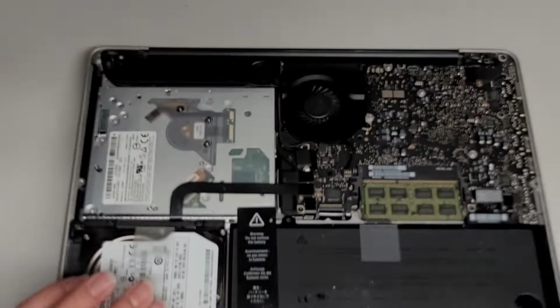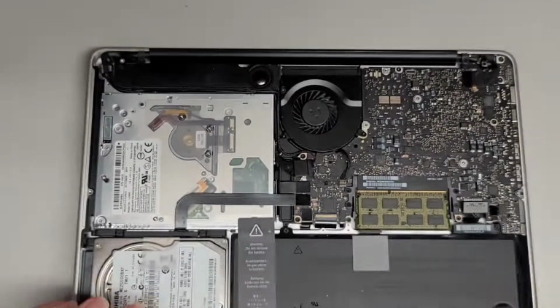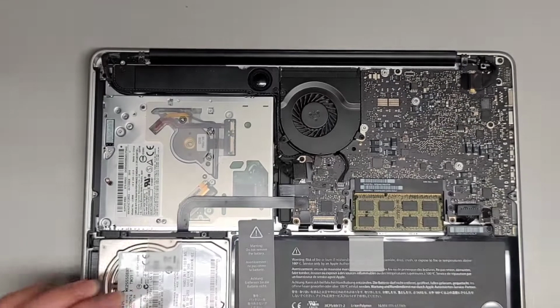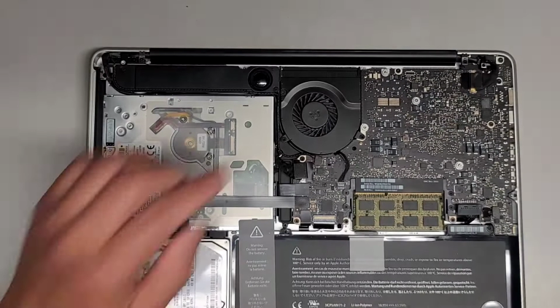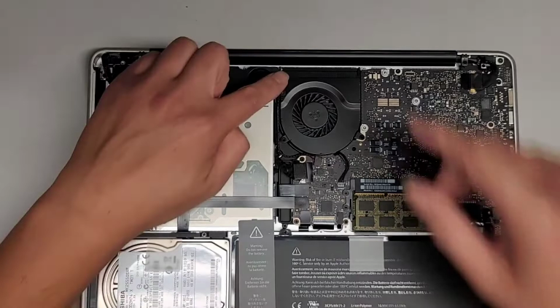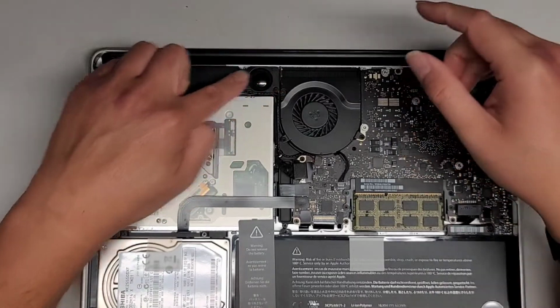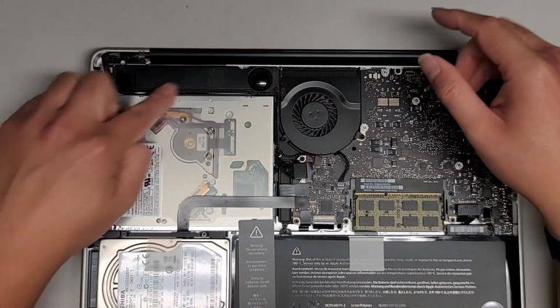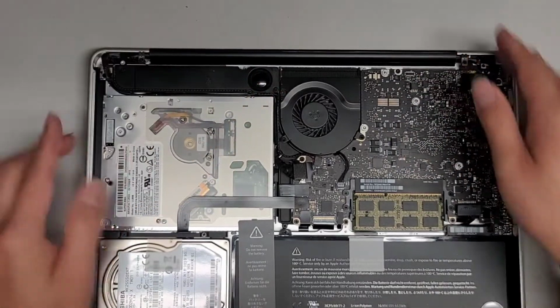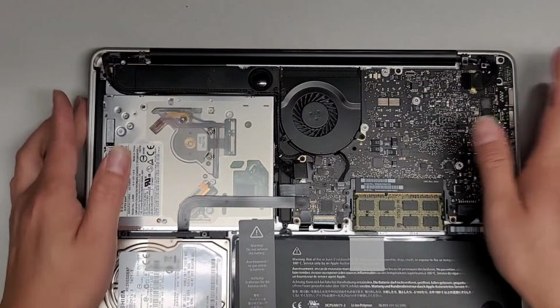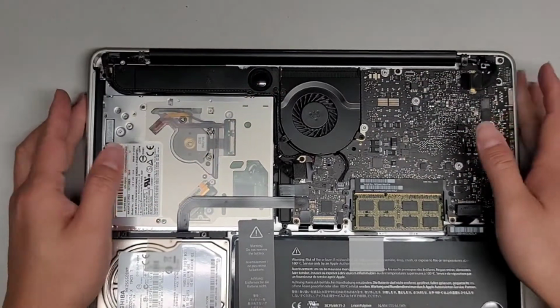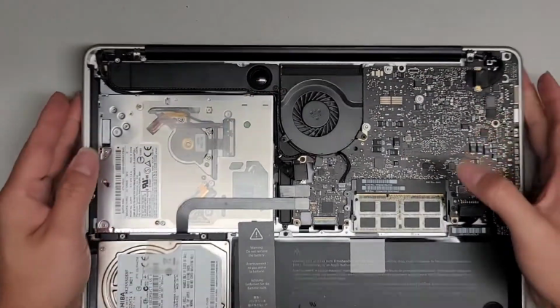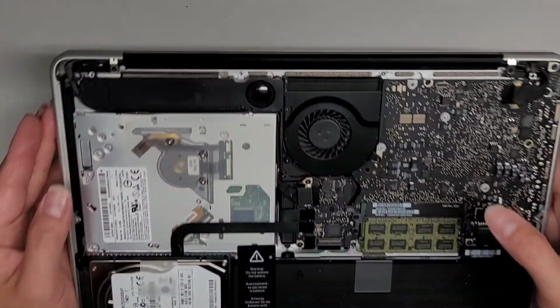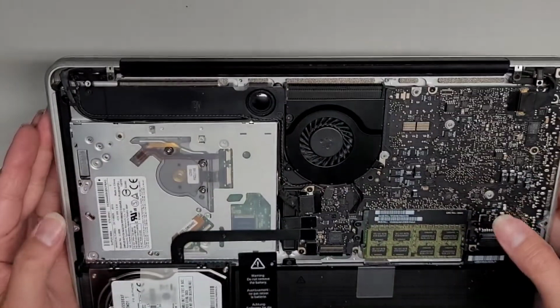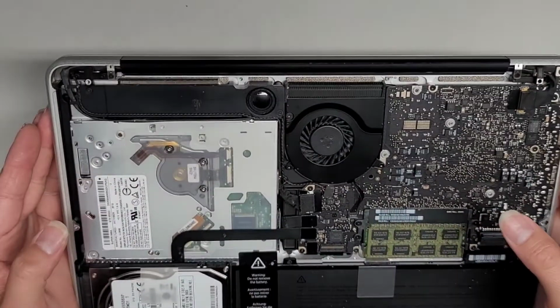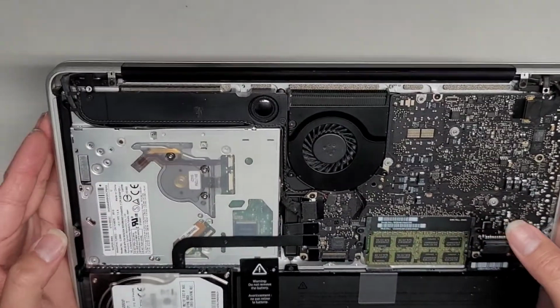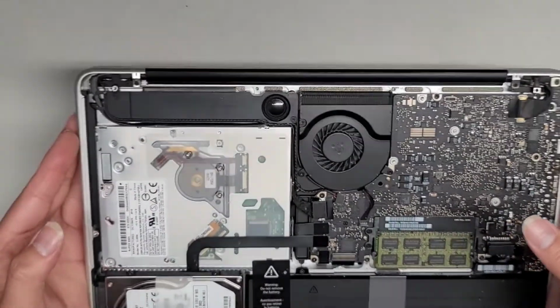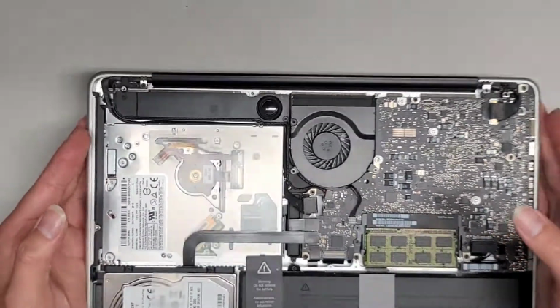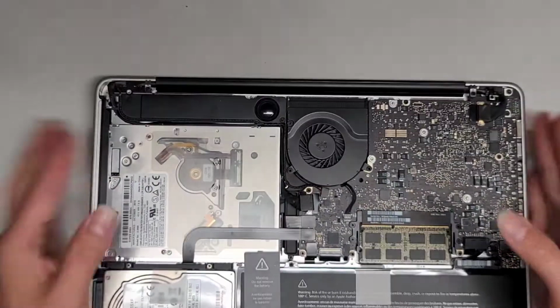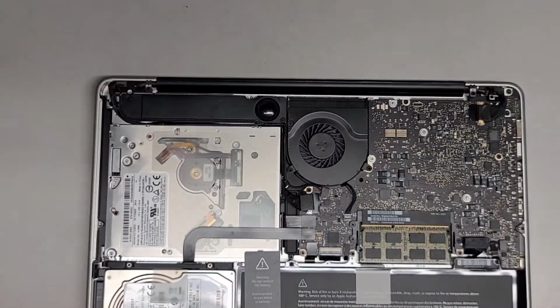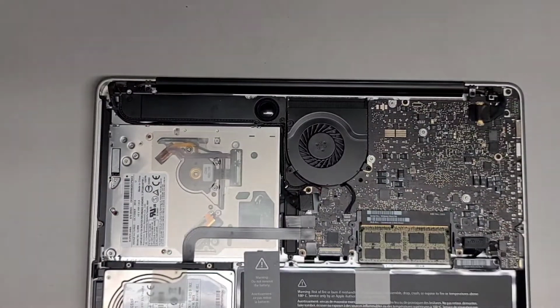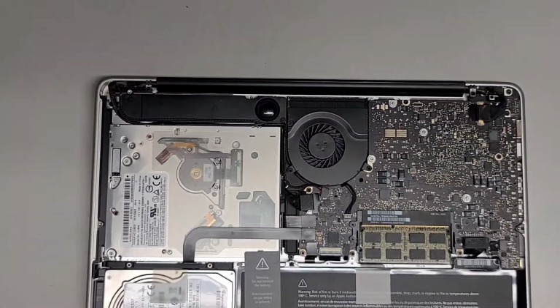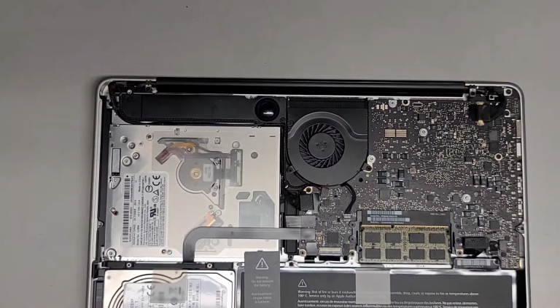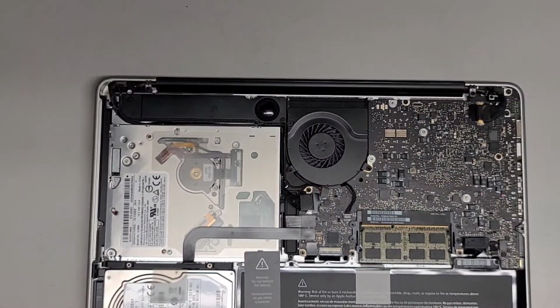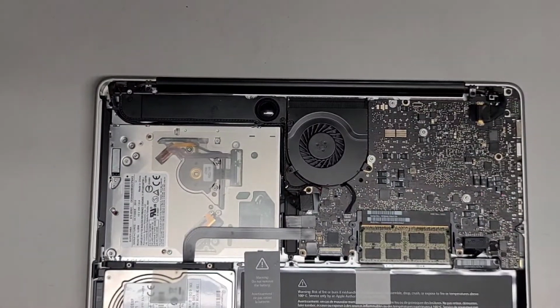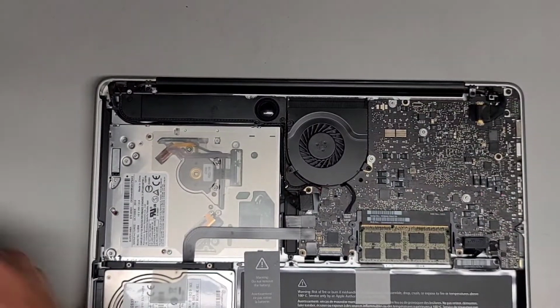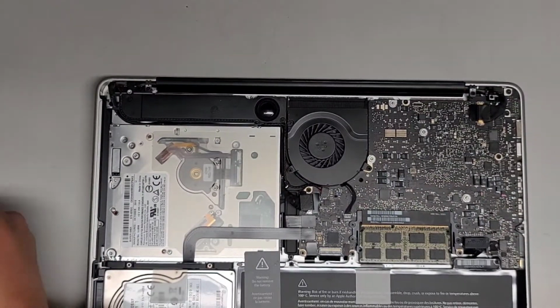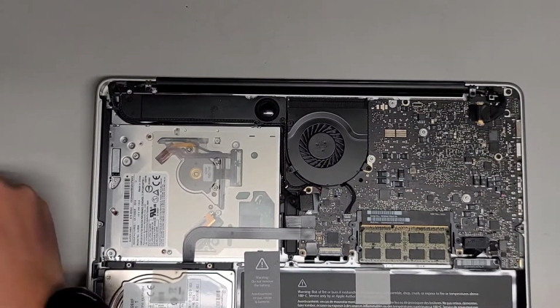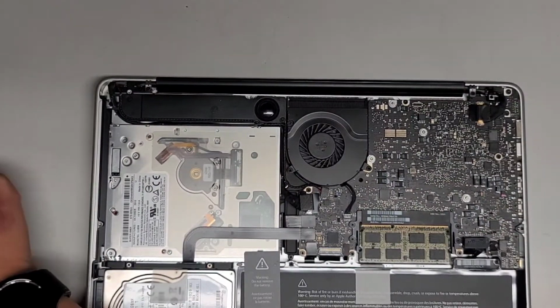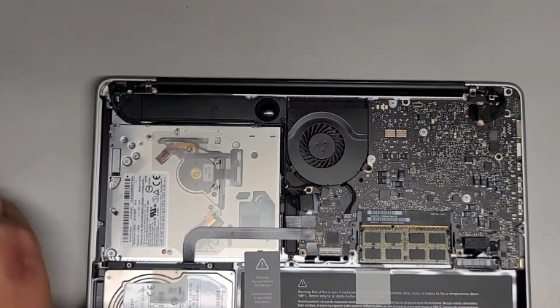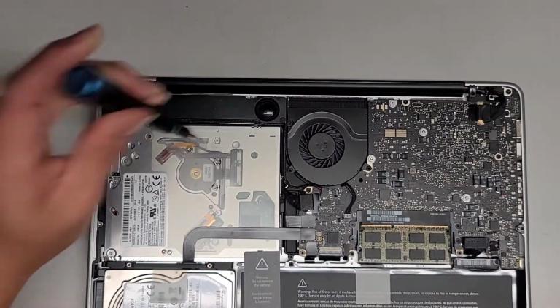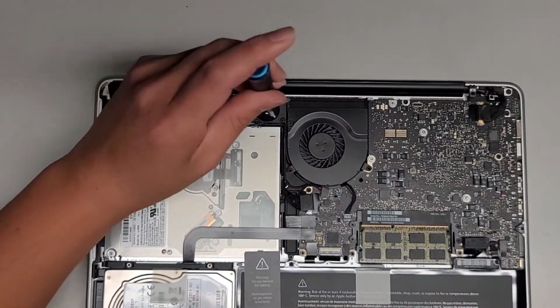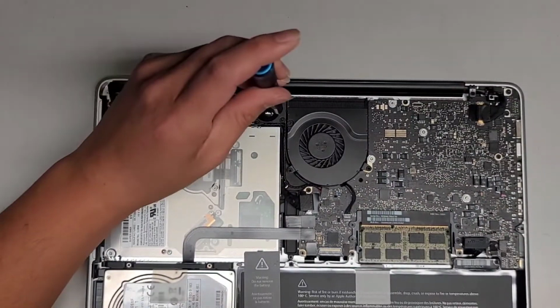Let's close this up and see about removing this. Again, we're going to be using the PH0 or JIS0 screwdriver.